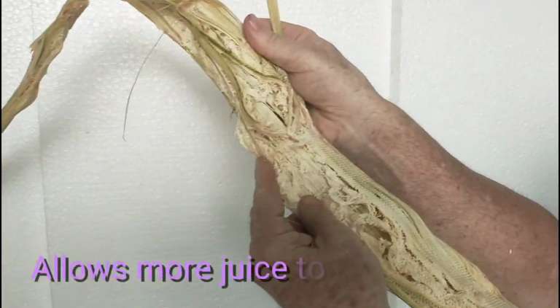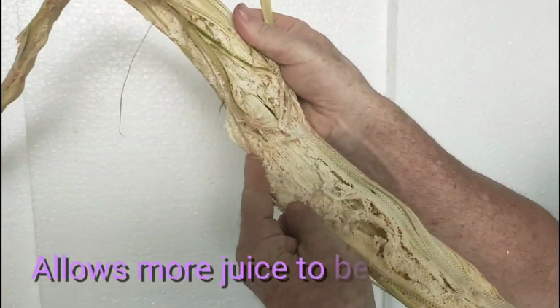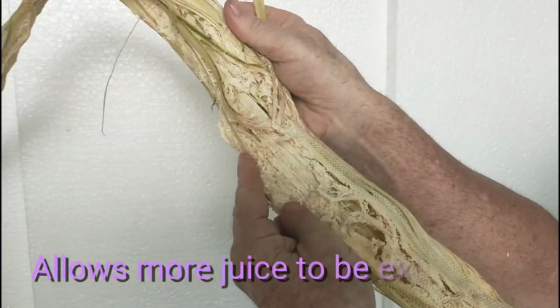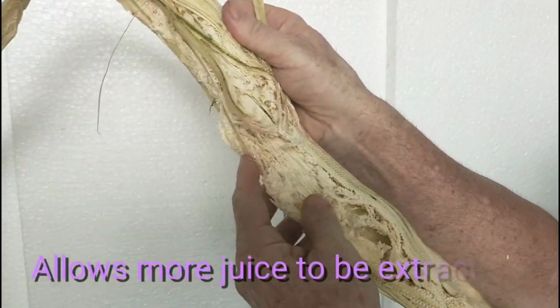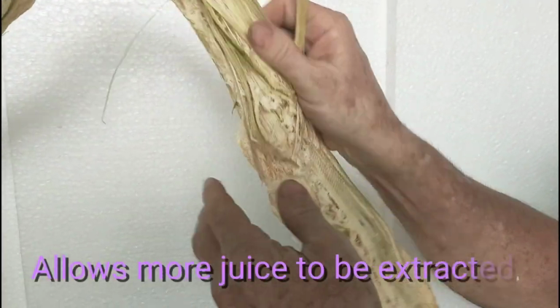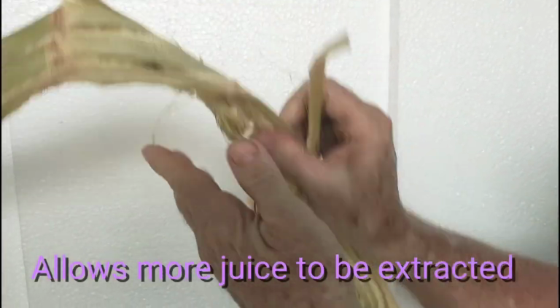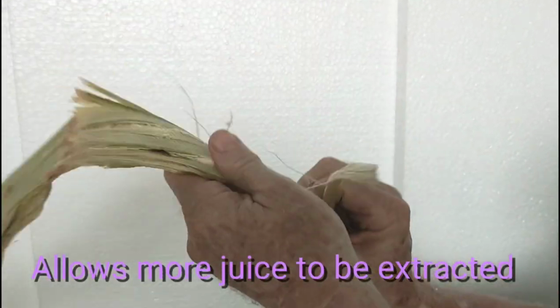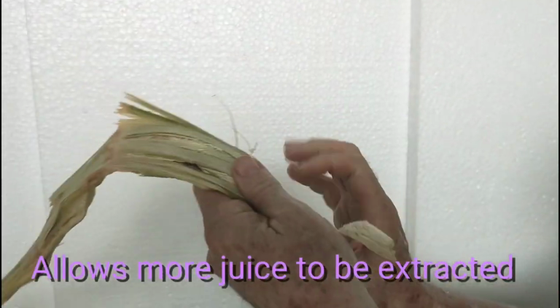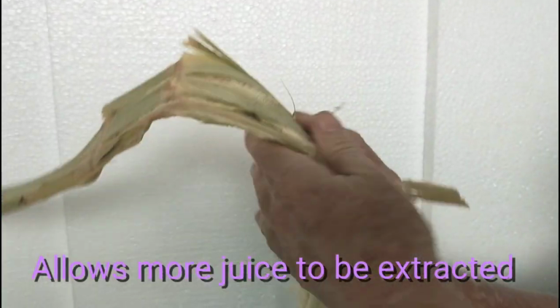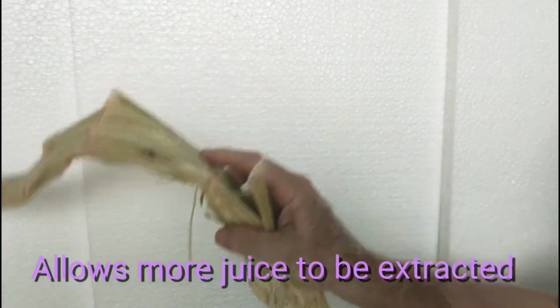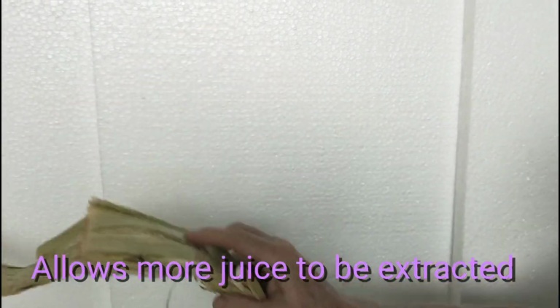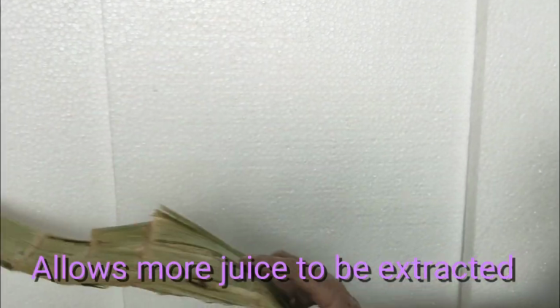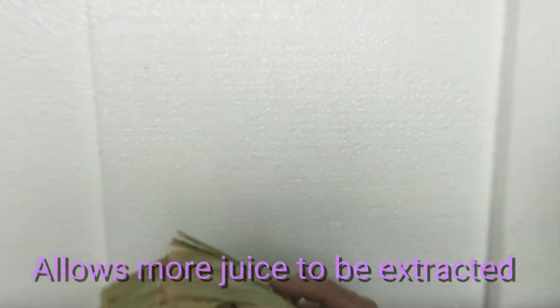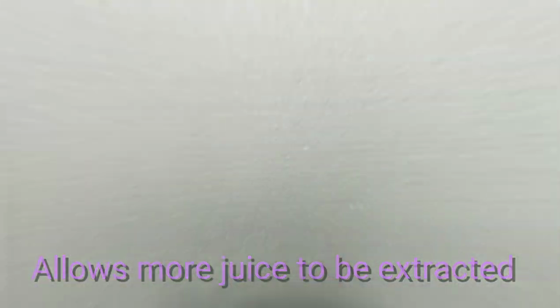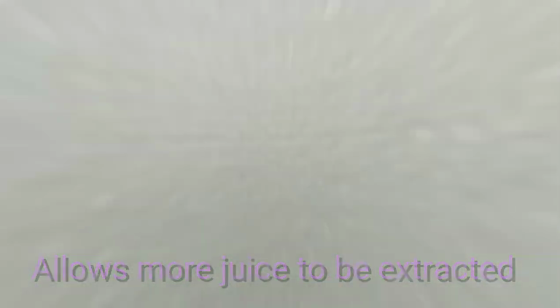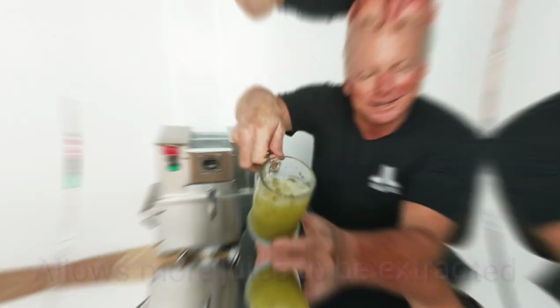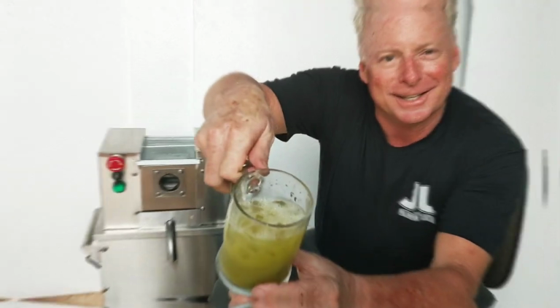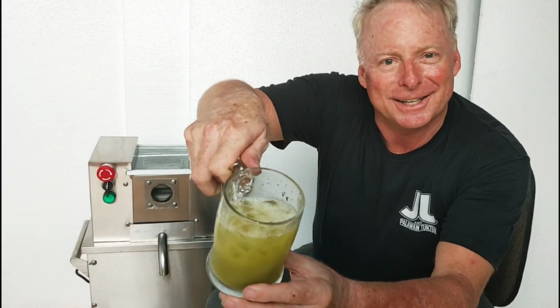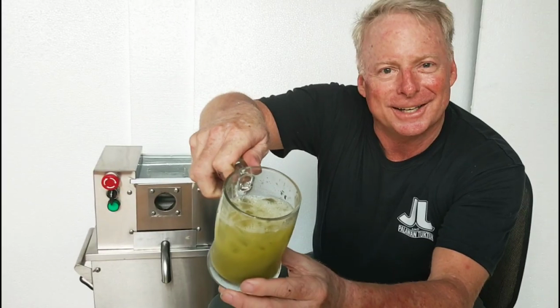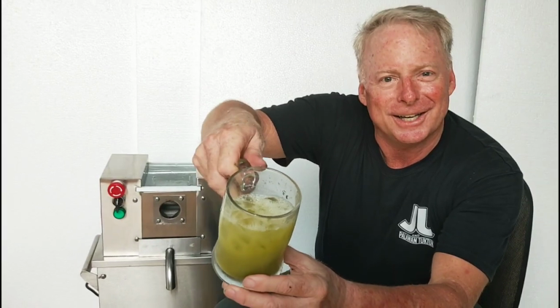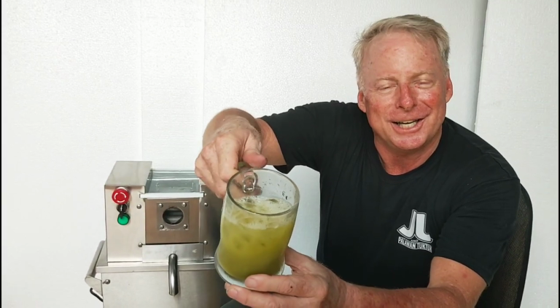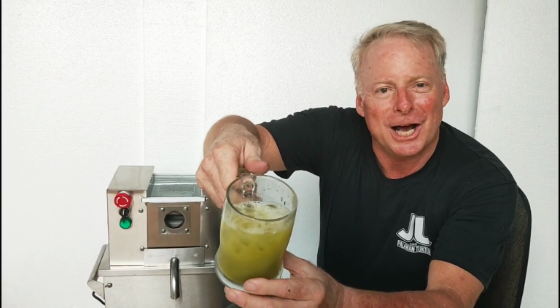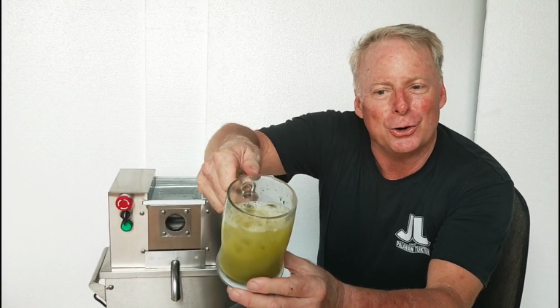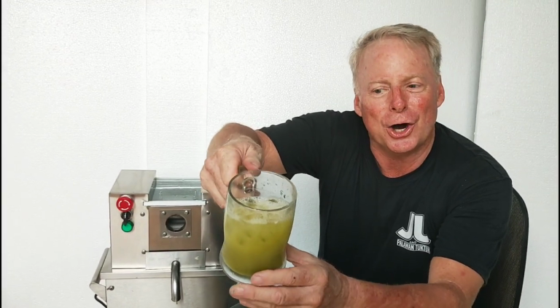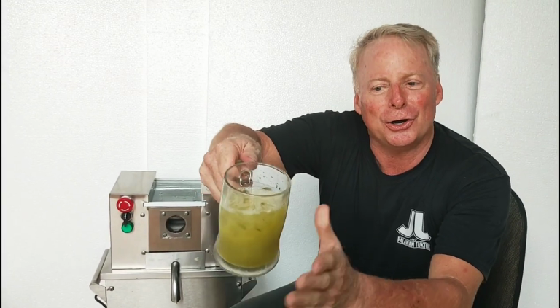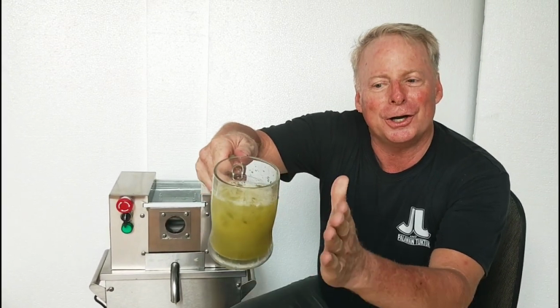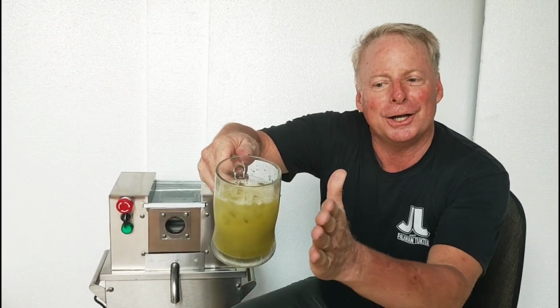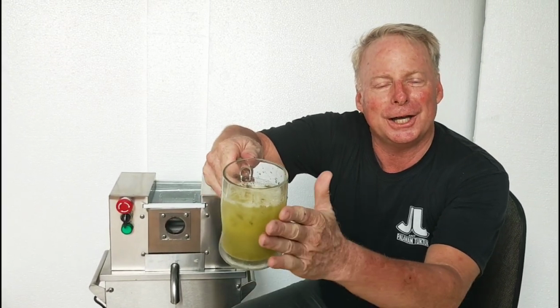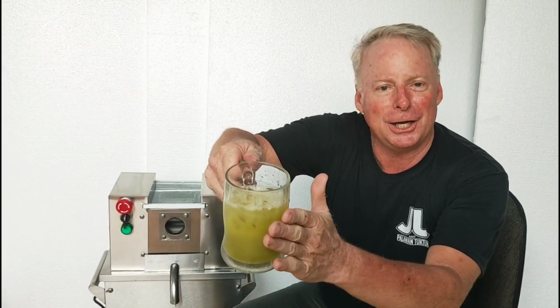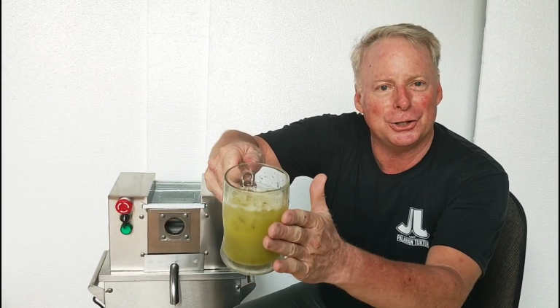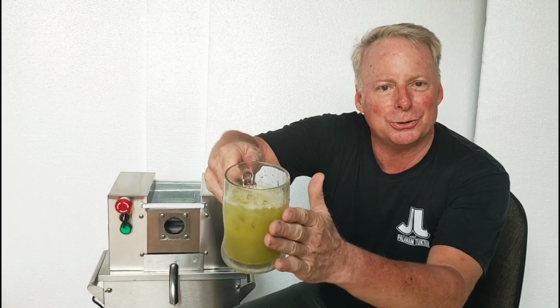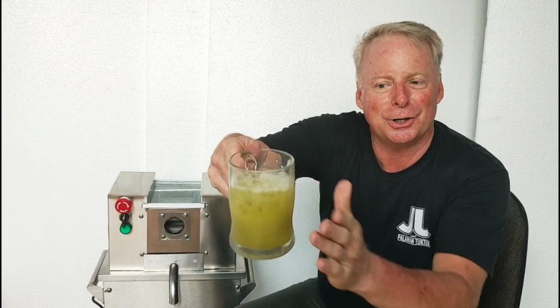I want you to see how dry the cane is after juicing. Look at that. So that is an unpeeled, yellow-colored cane juice.